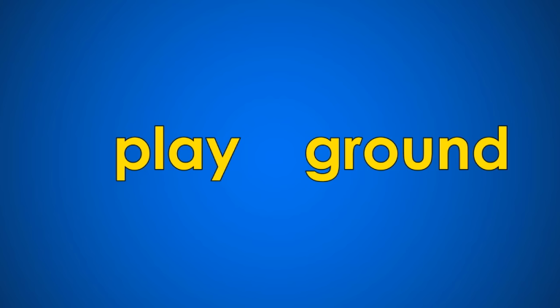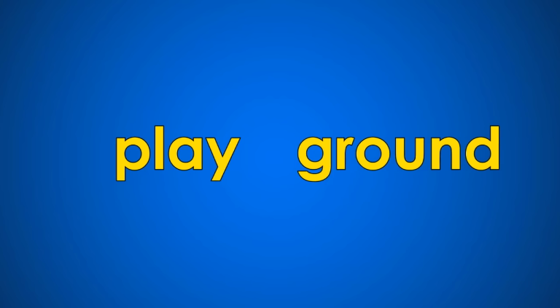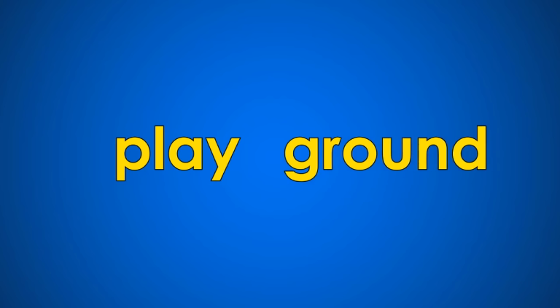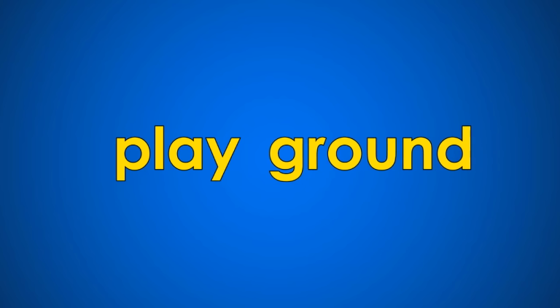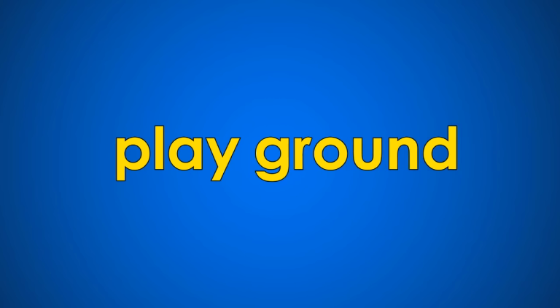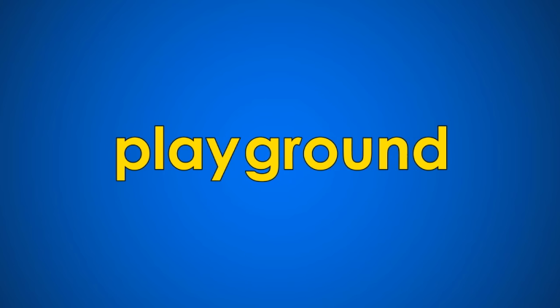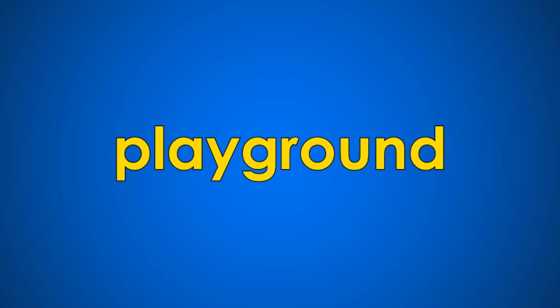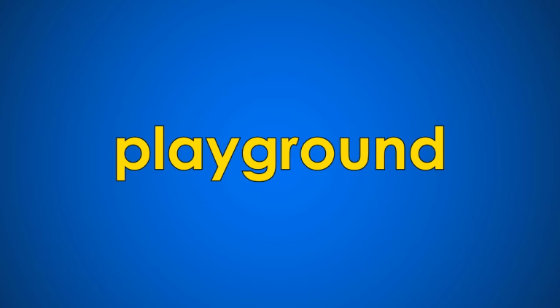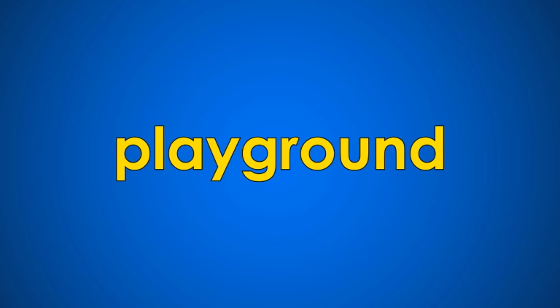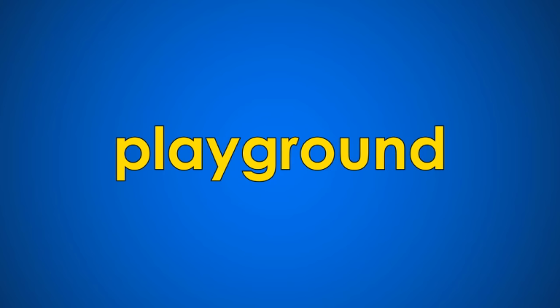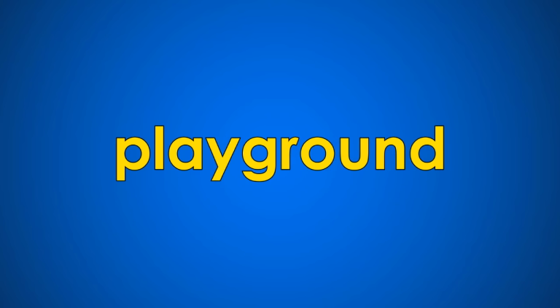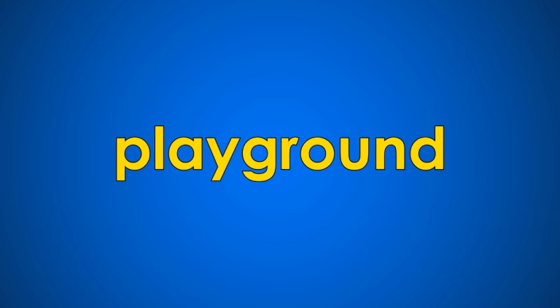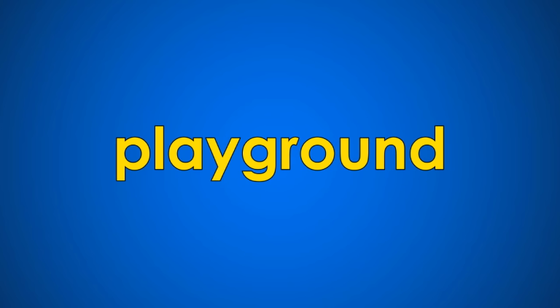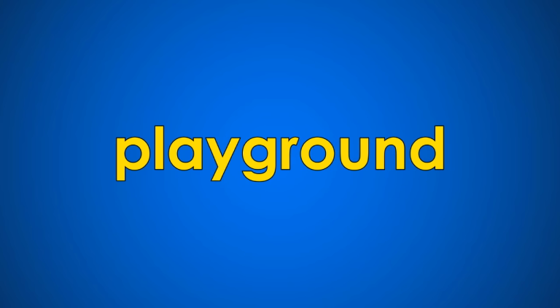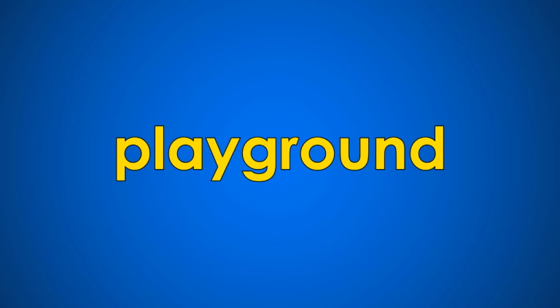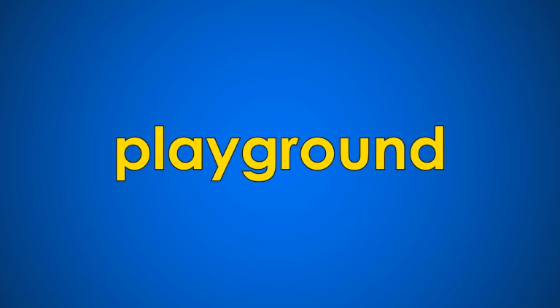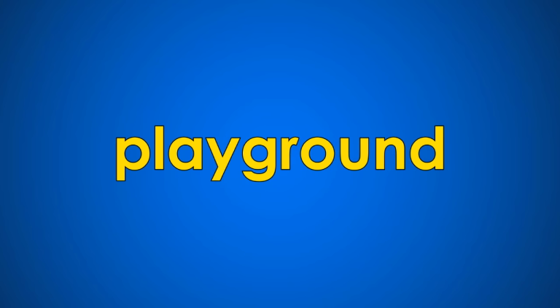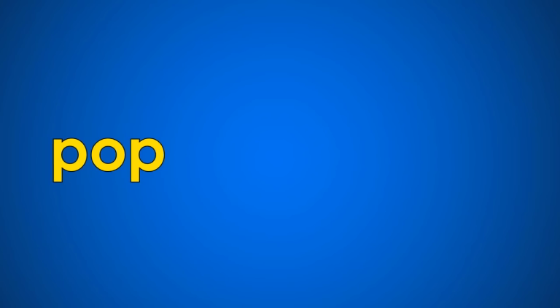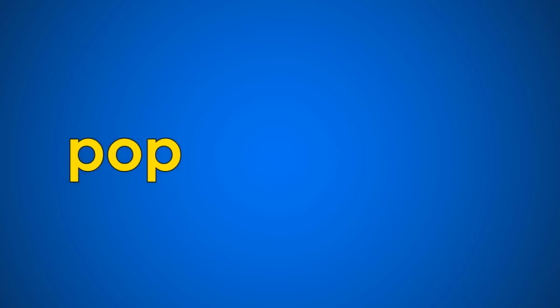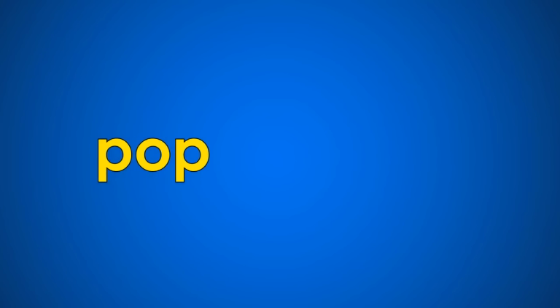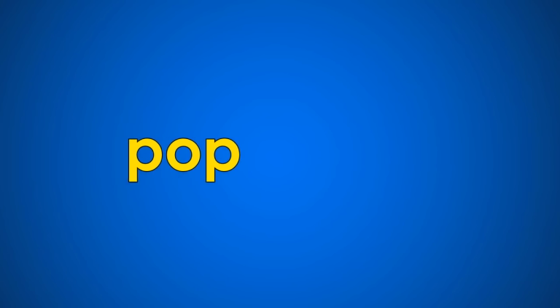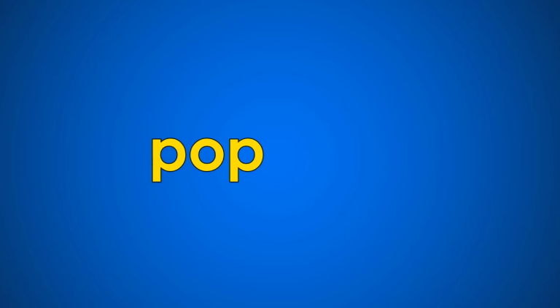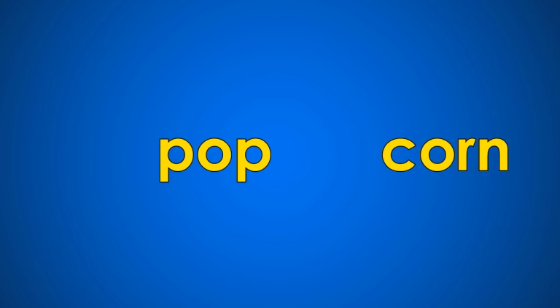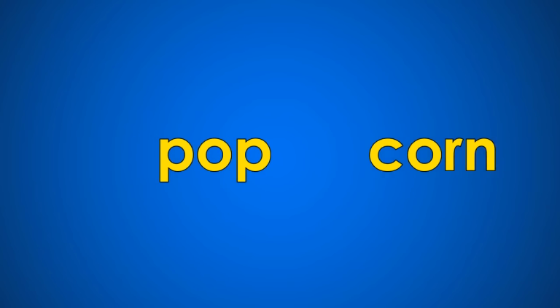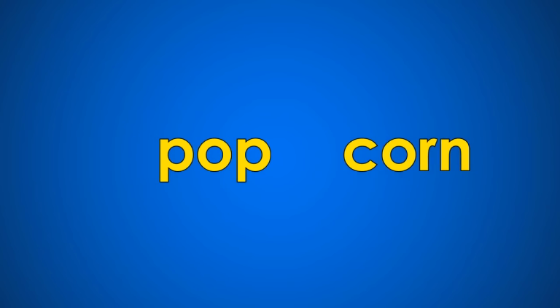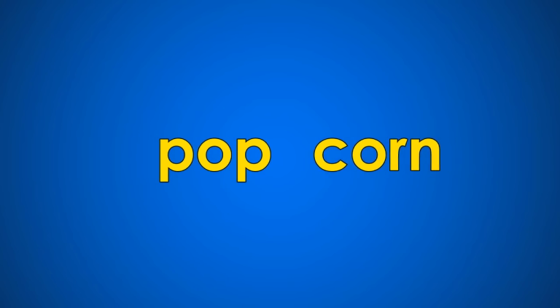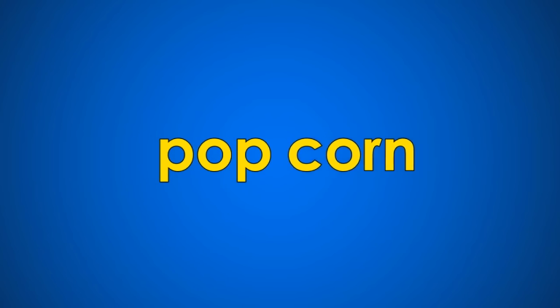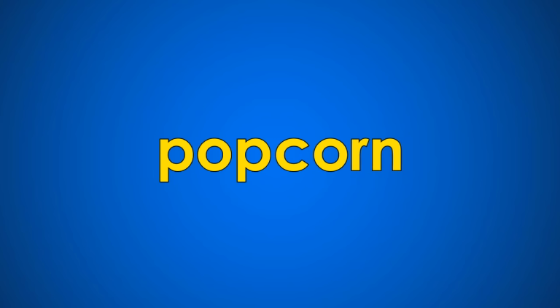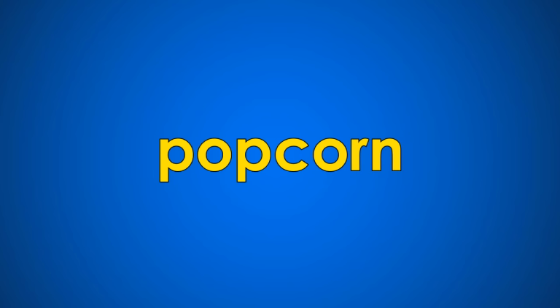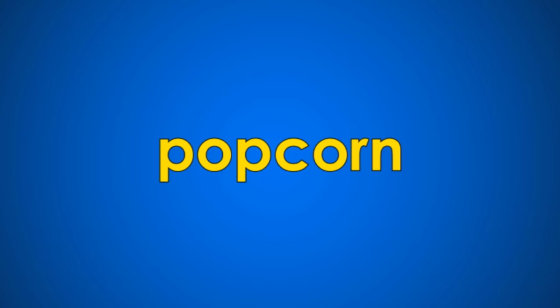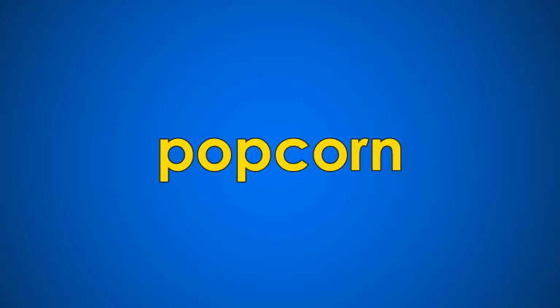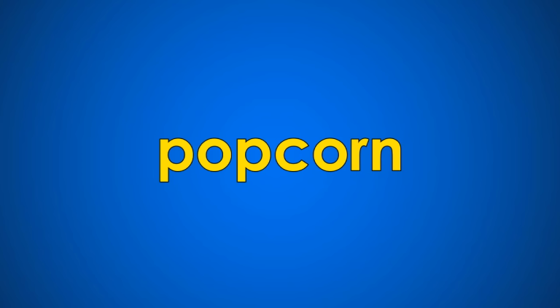Play... ground... playground. Pop... corn... popcorn.